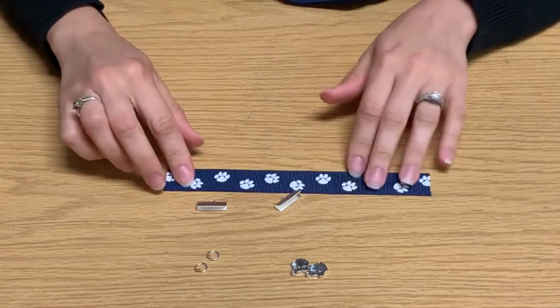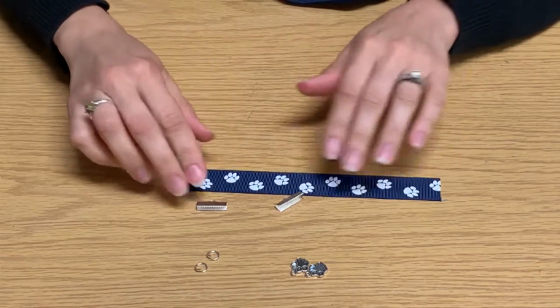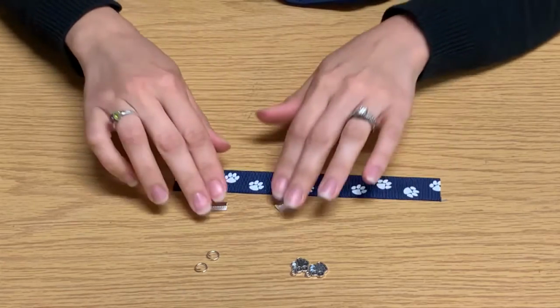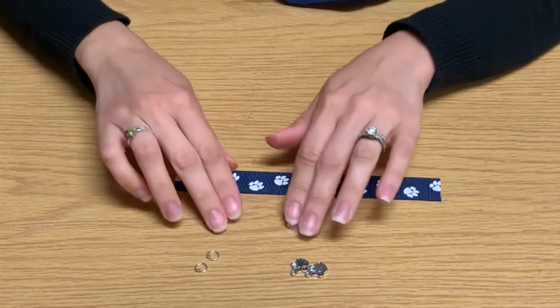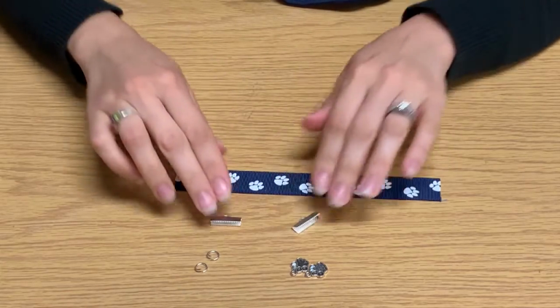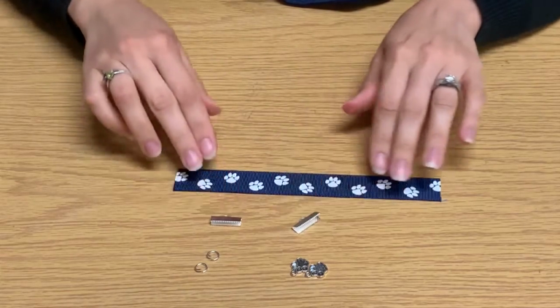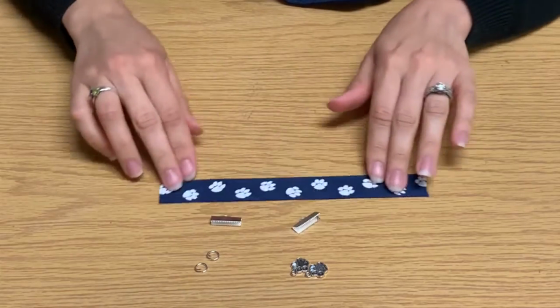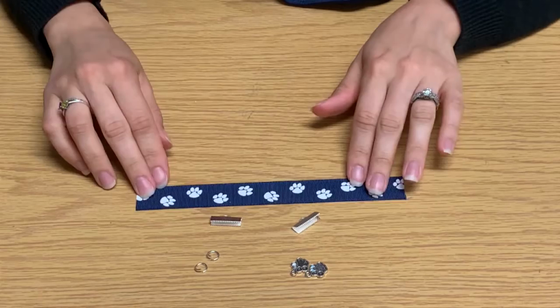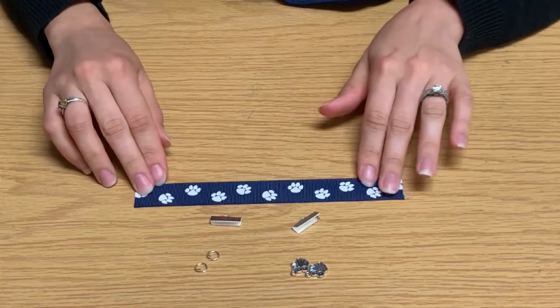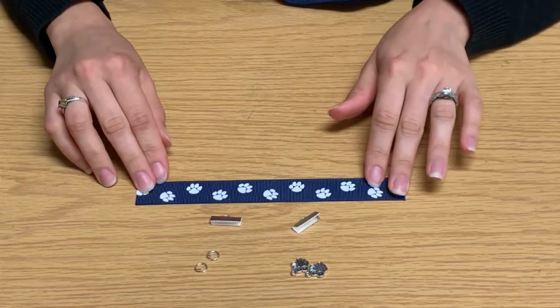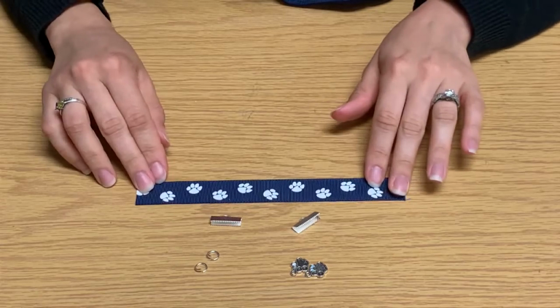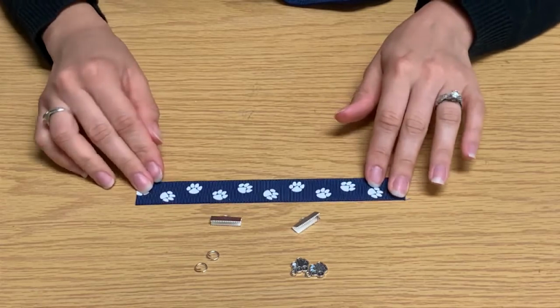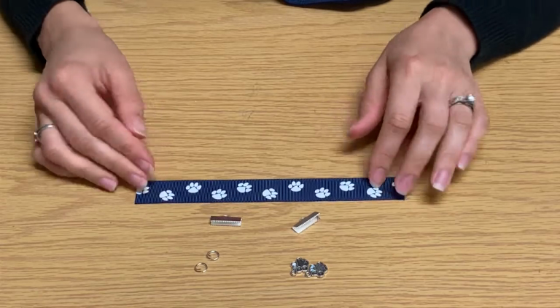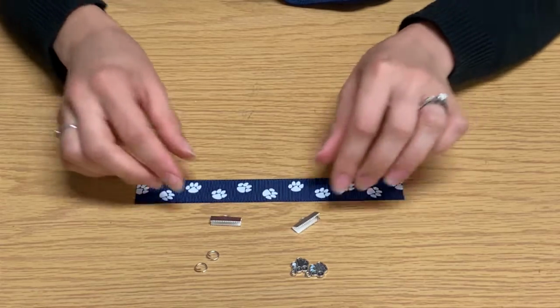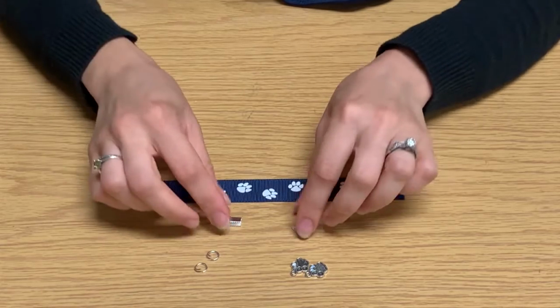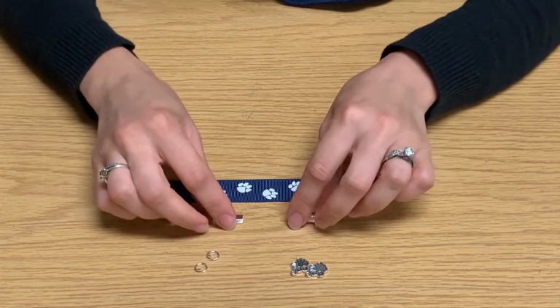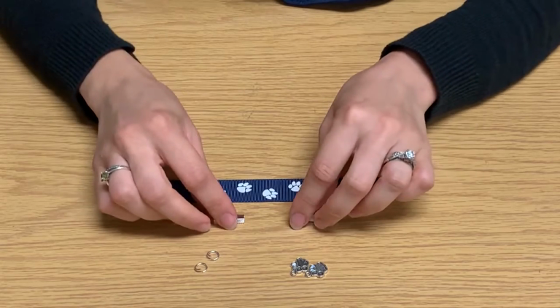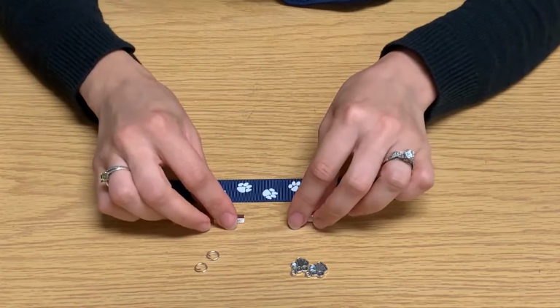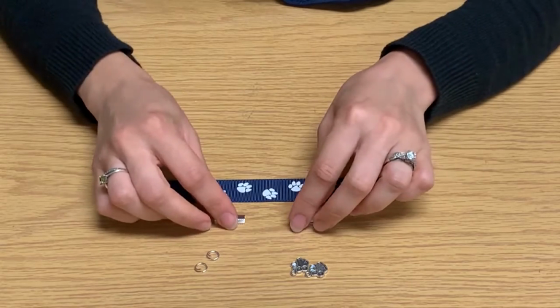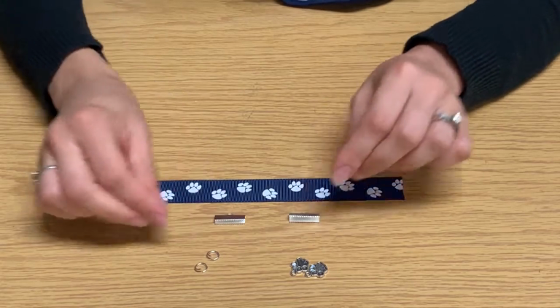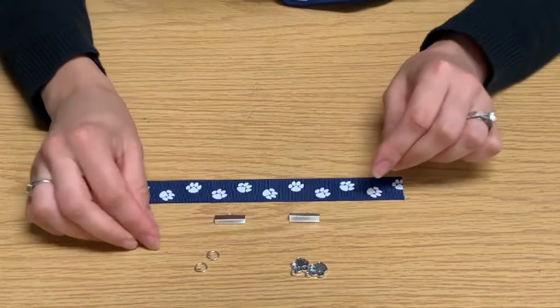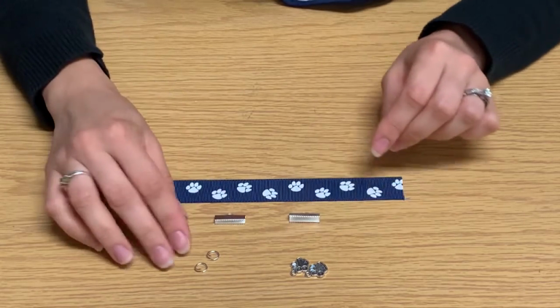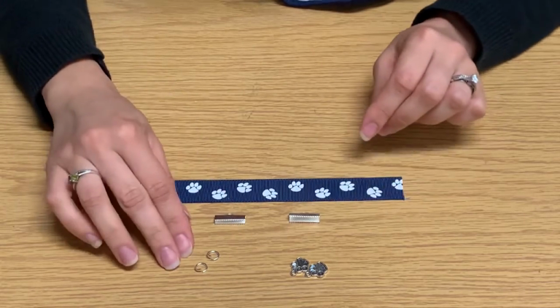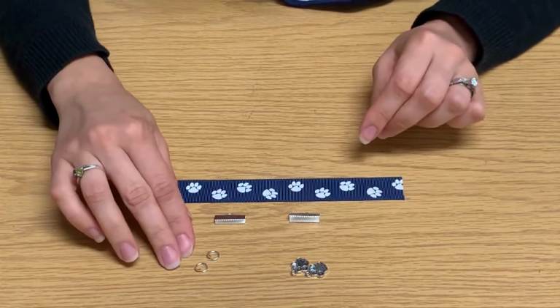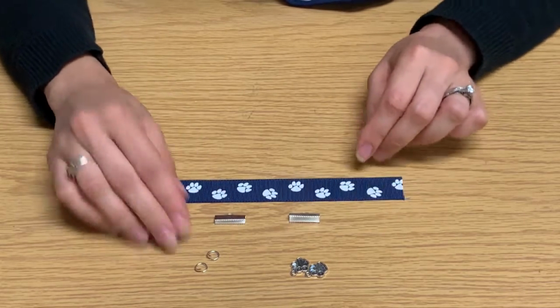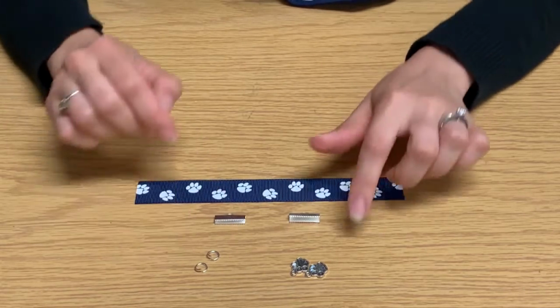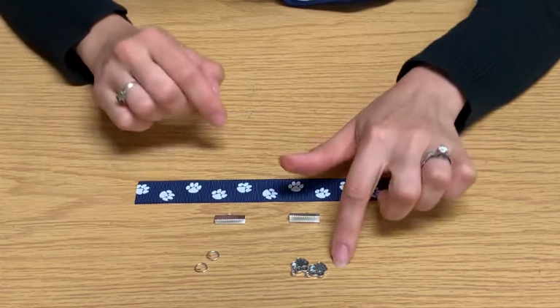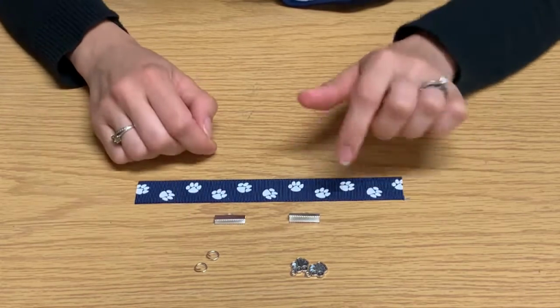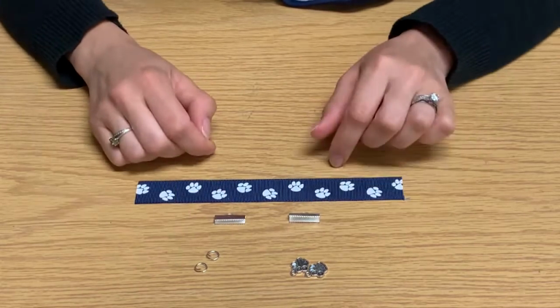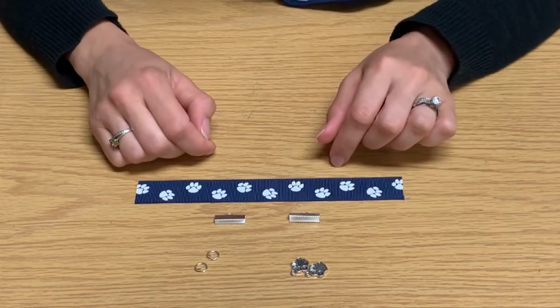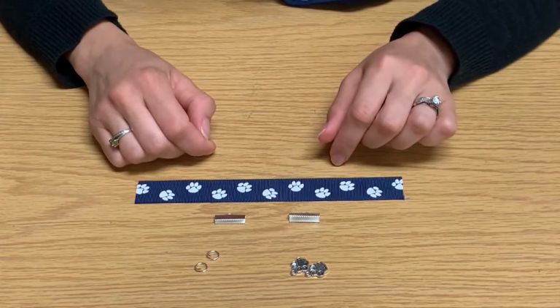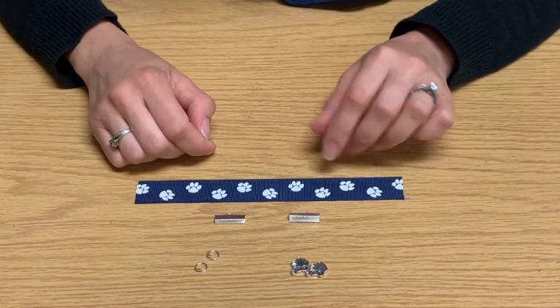In your kit, you're going to have a seven-inch ribbon, two ribbon clasps, two jump rings, and two charms.